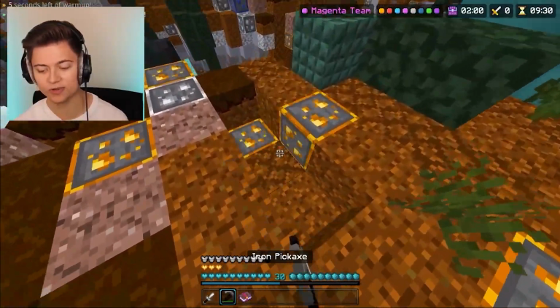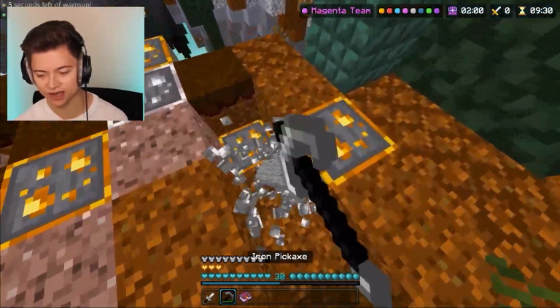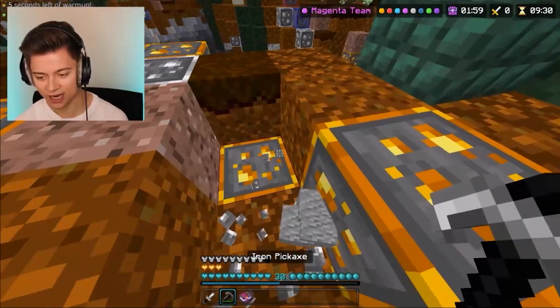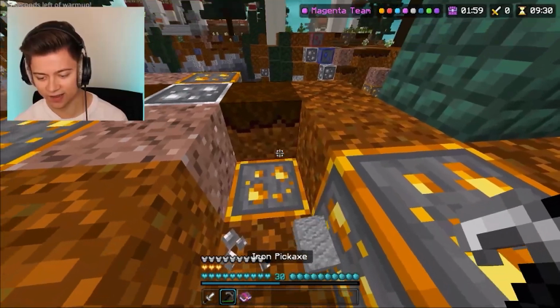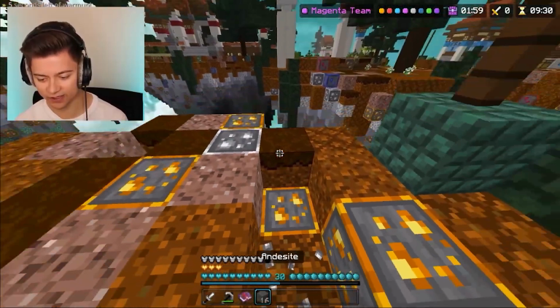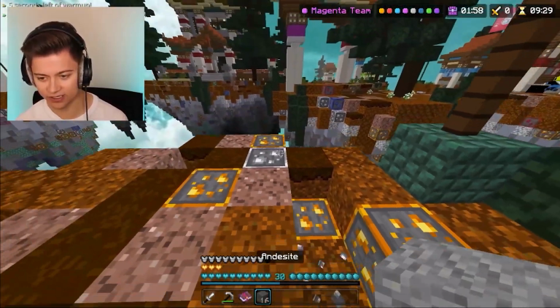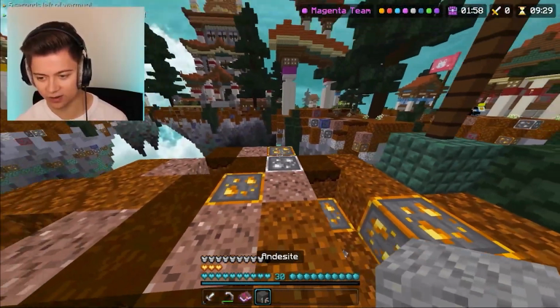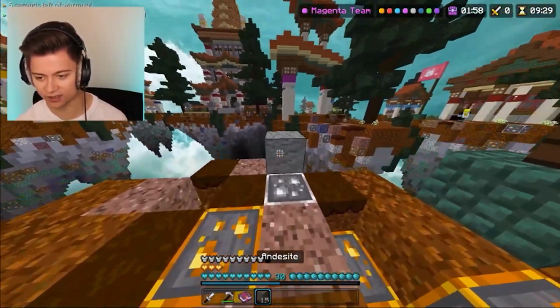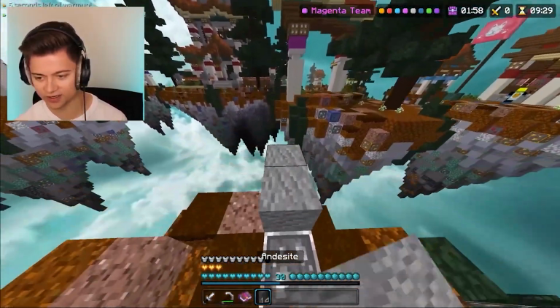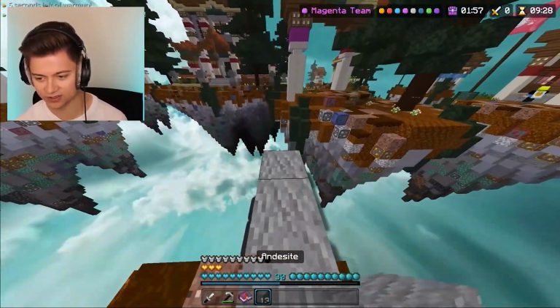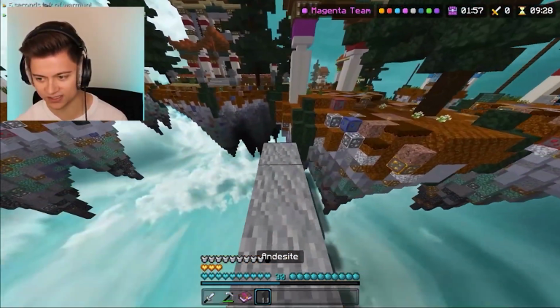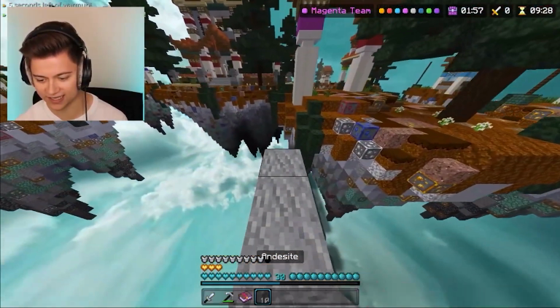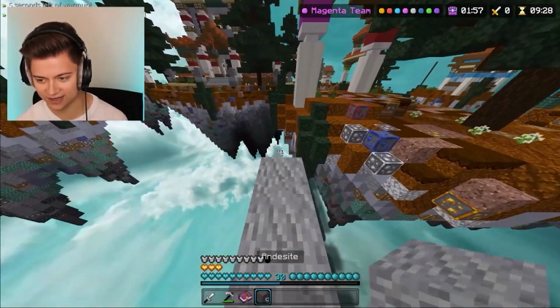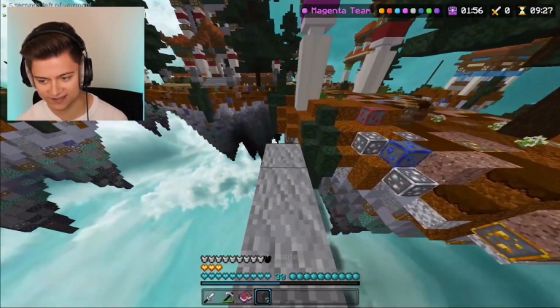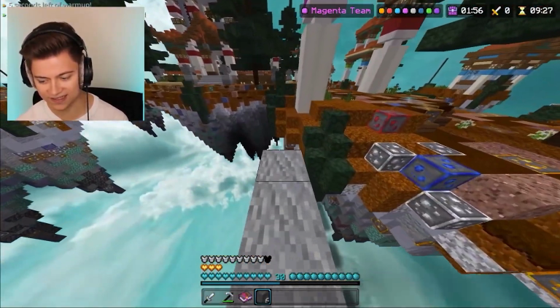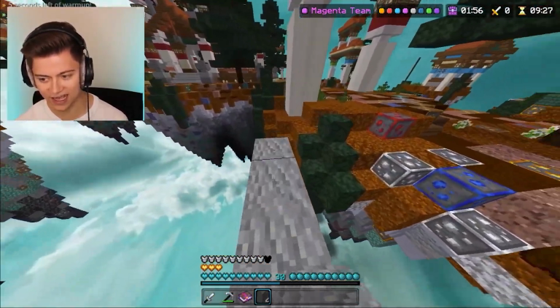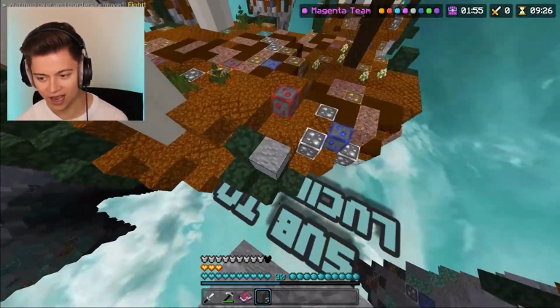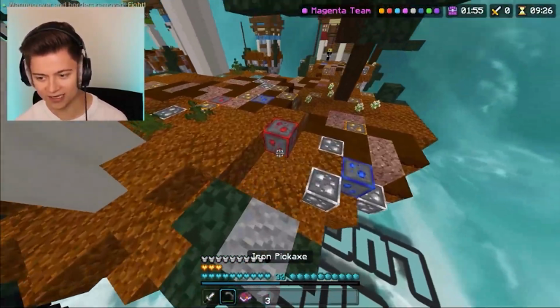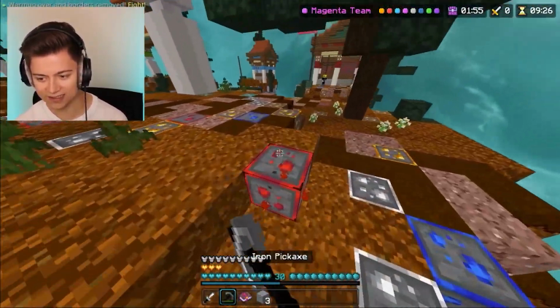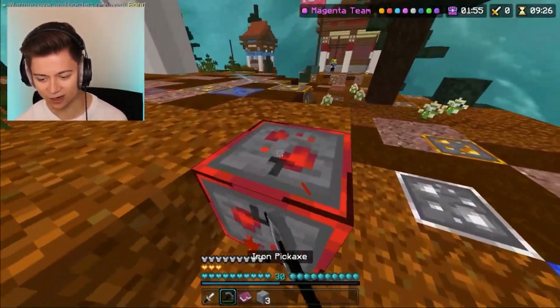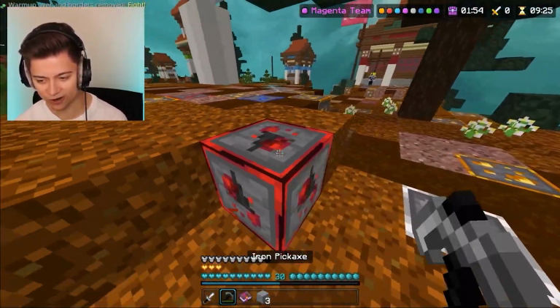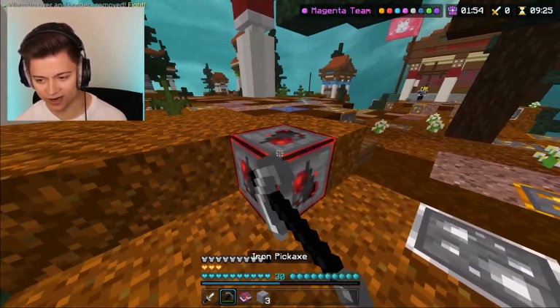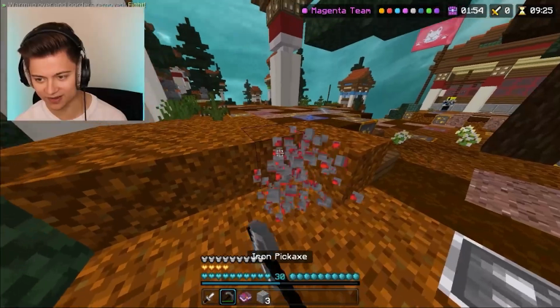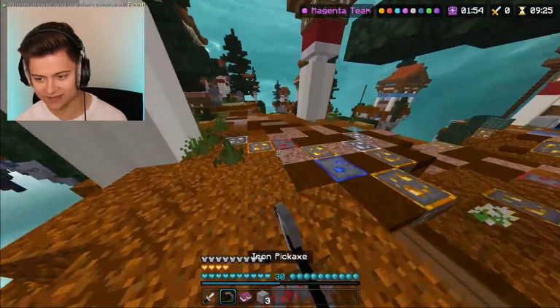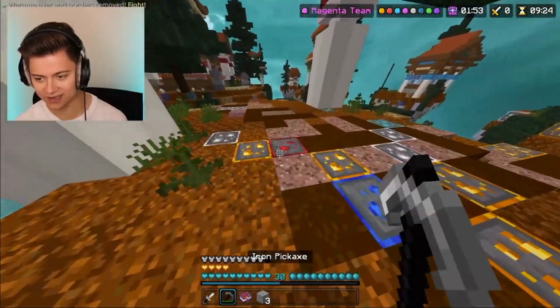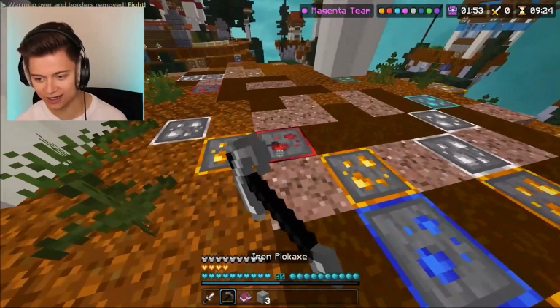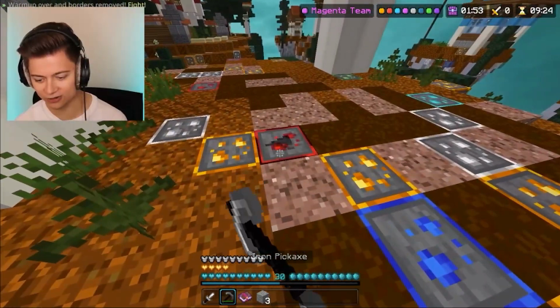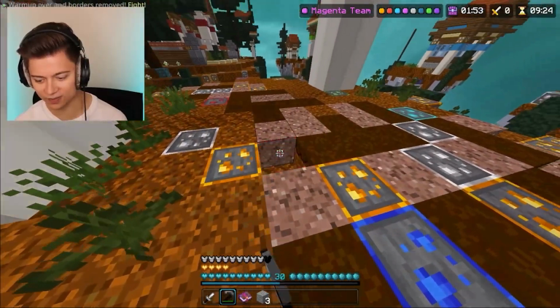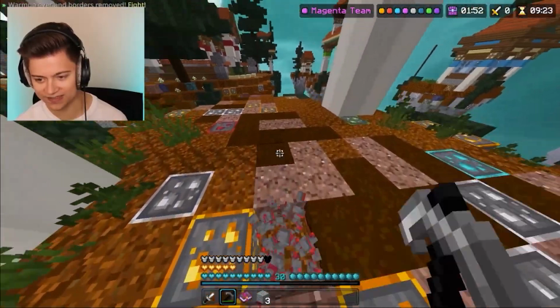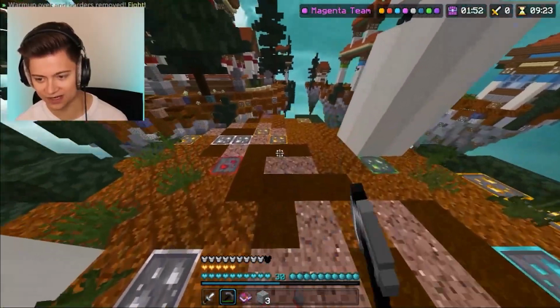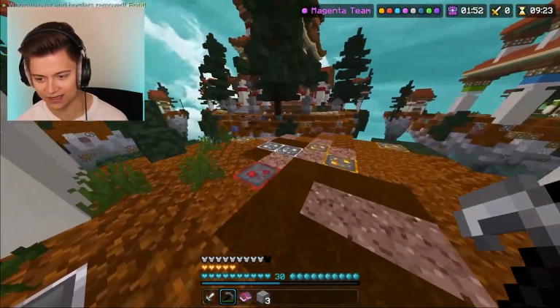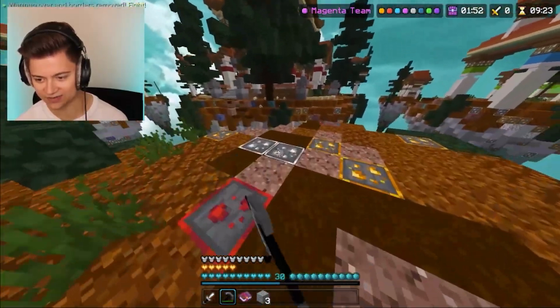We can mine this — okay, there we go, we got a bit of blocks. As you can see the game is going alright, but it's not going the best right now.